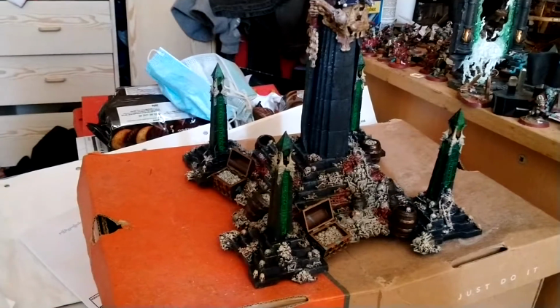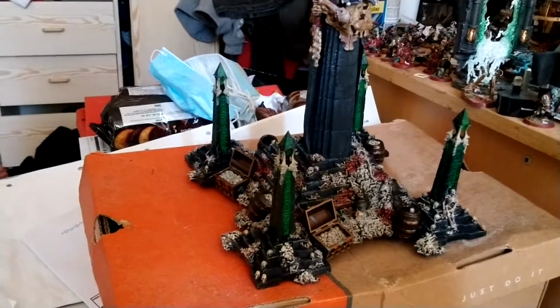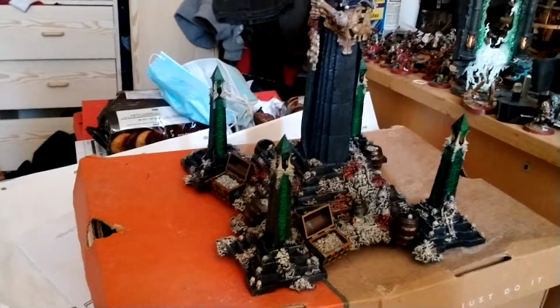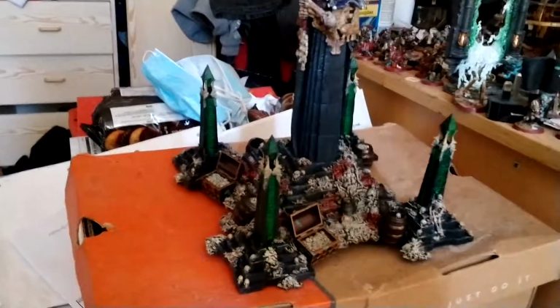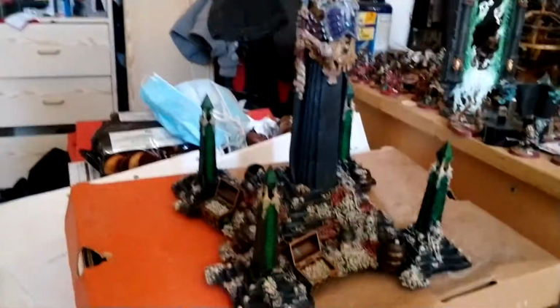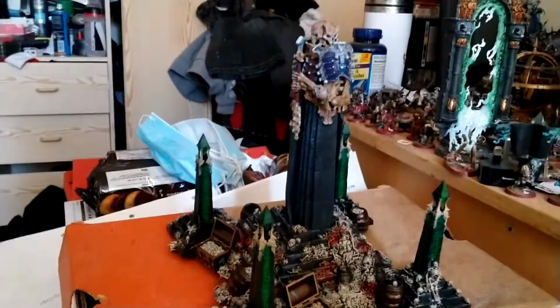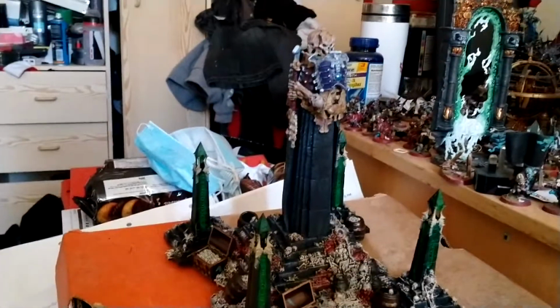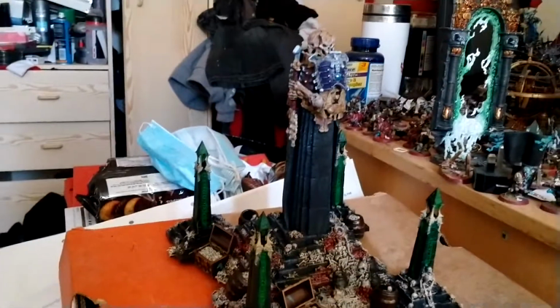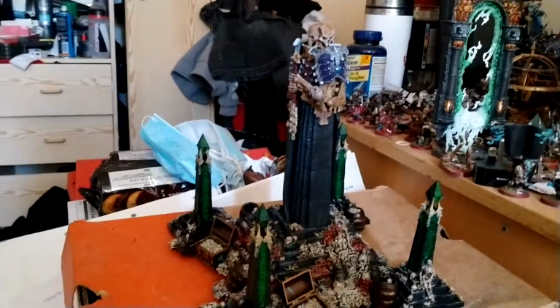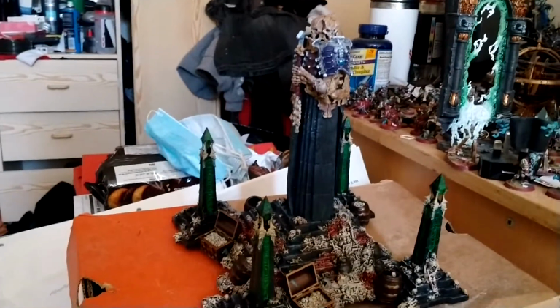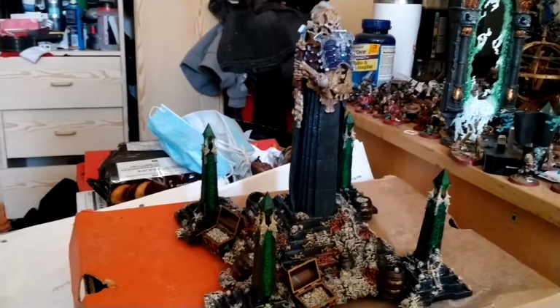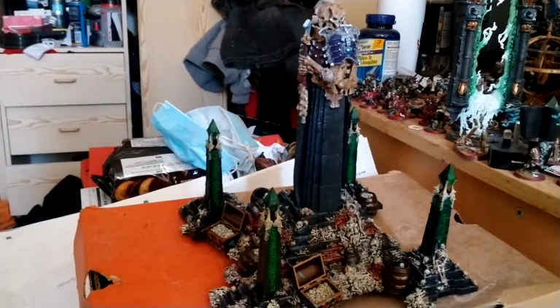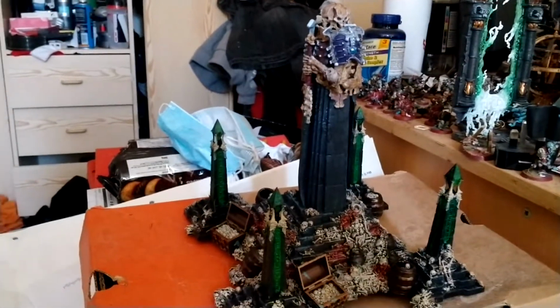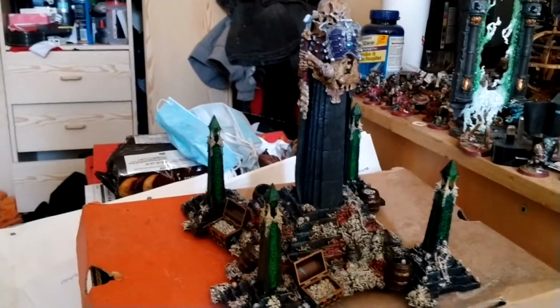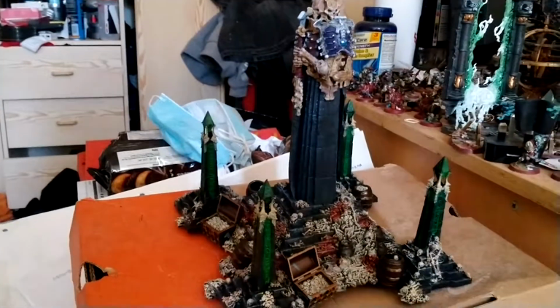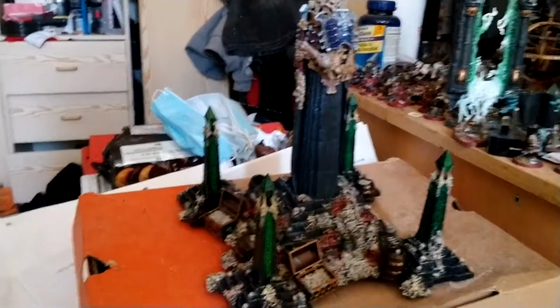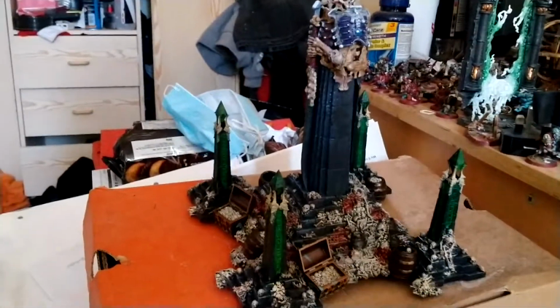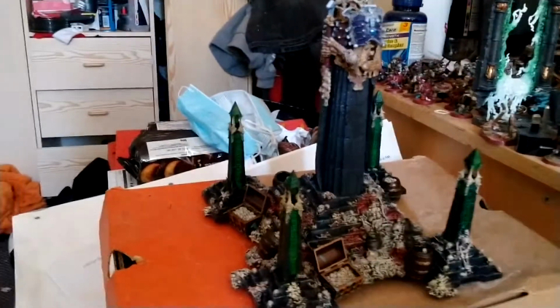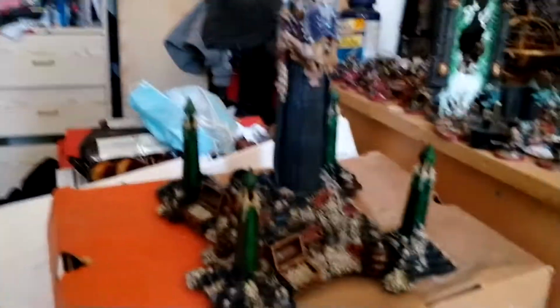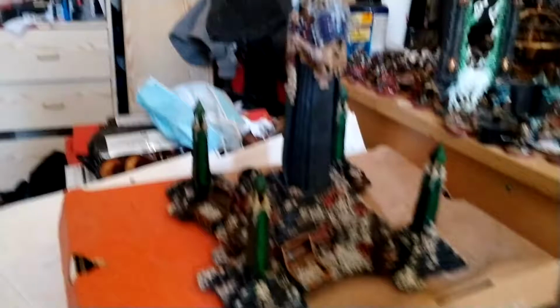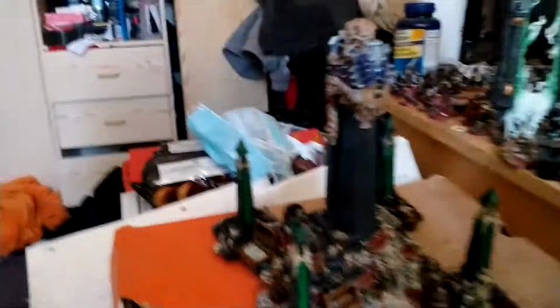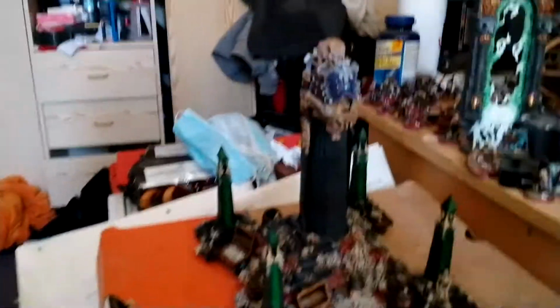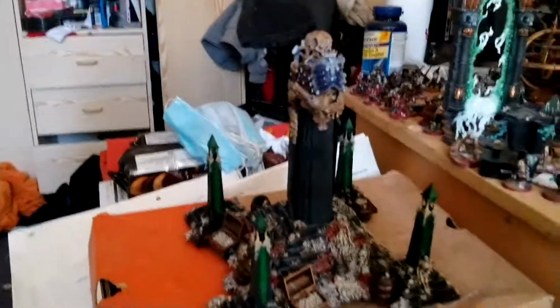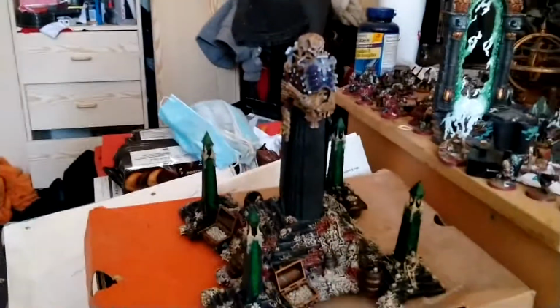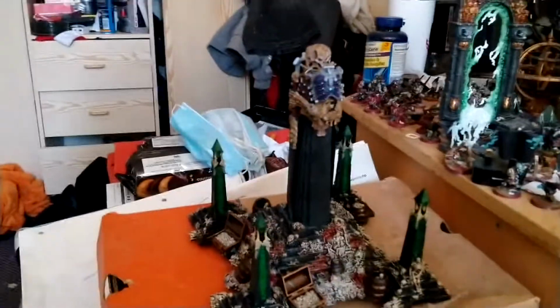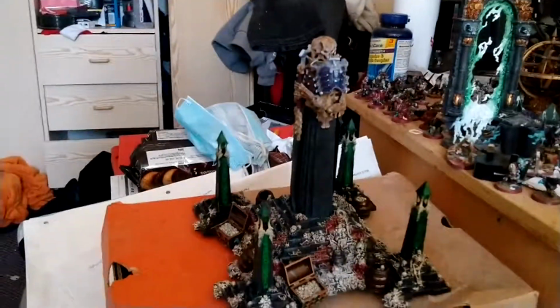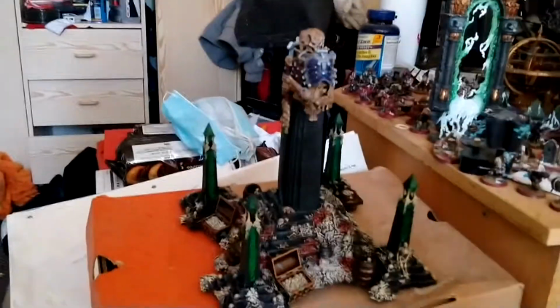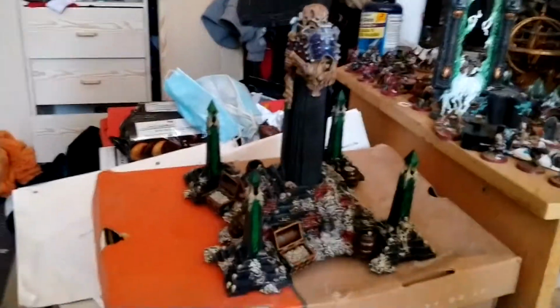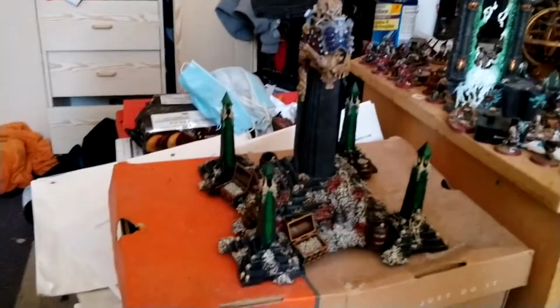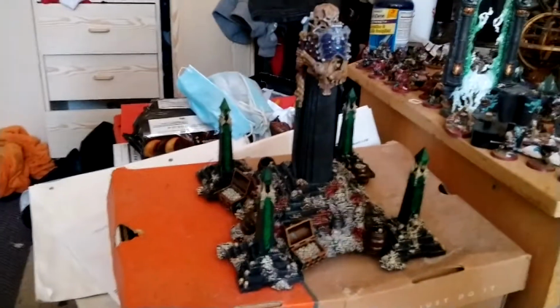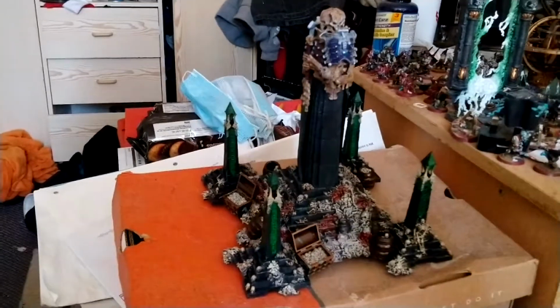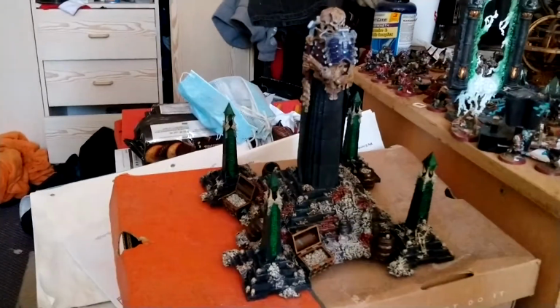Hello ladies and gentlemen, Naruto2452 here. I just want to show you the terrain piece I just finished.